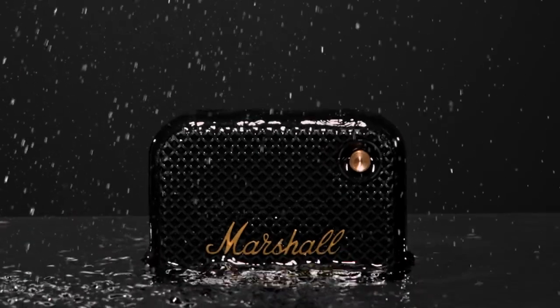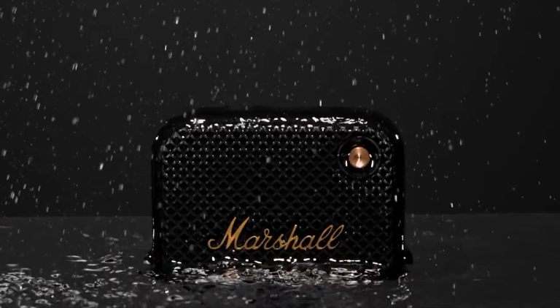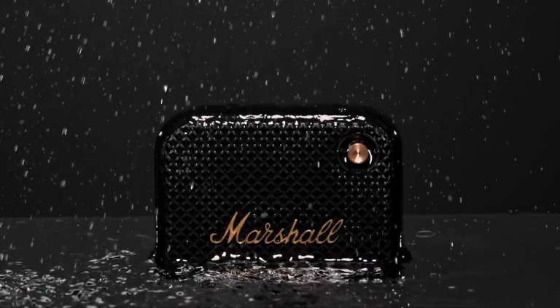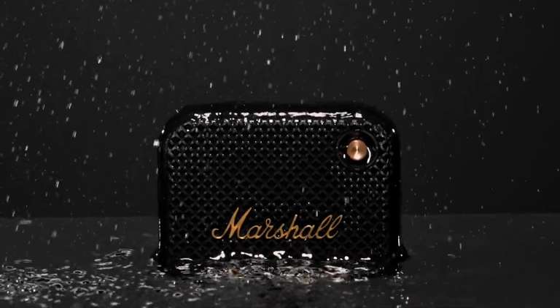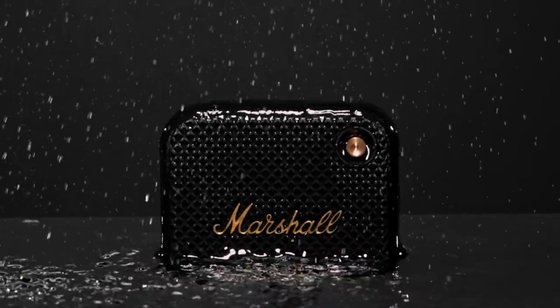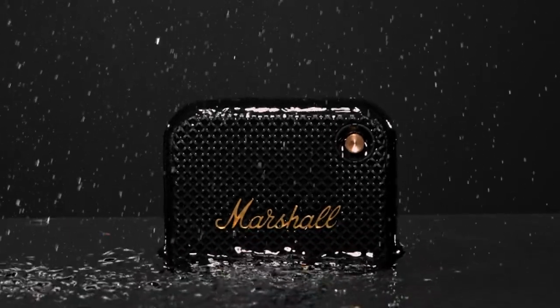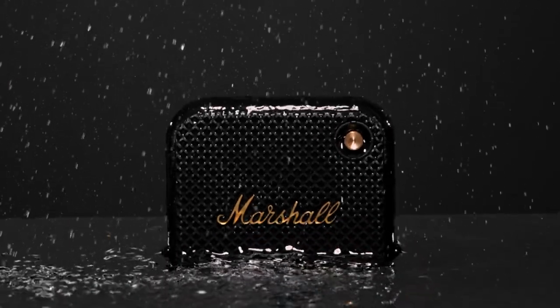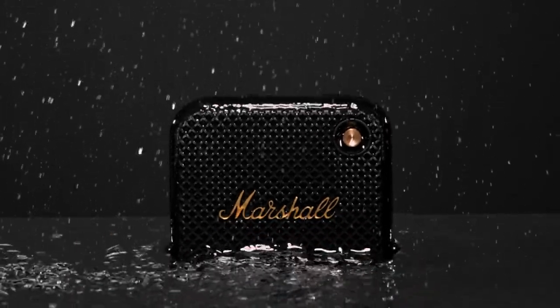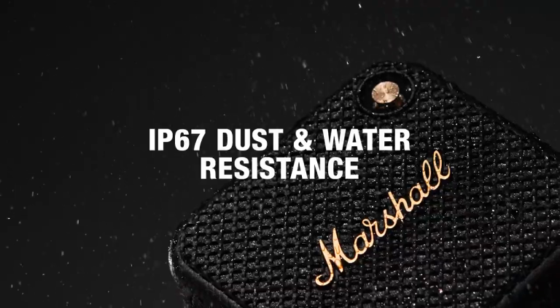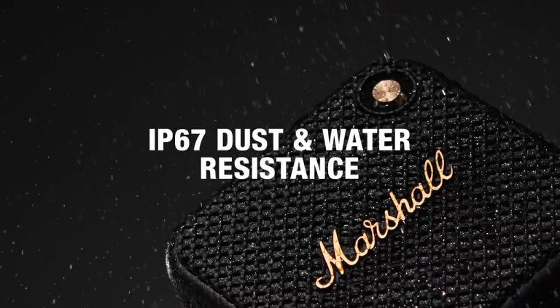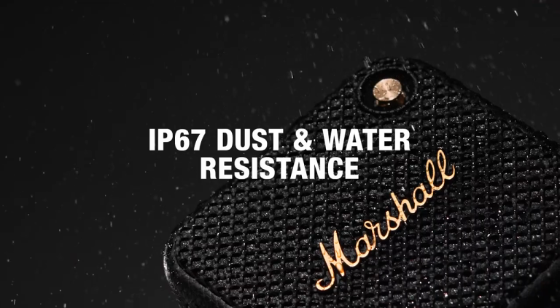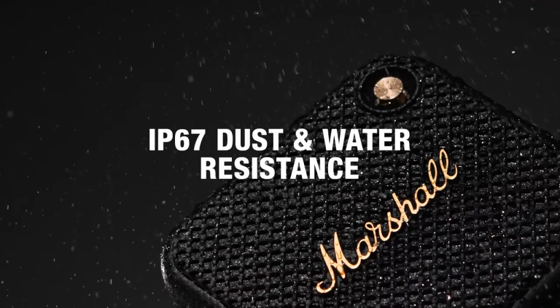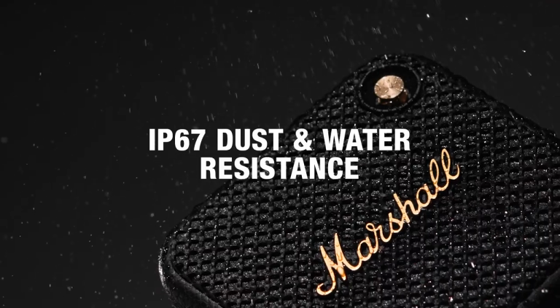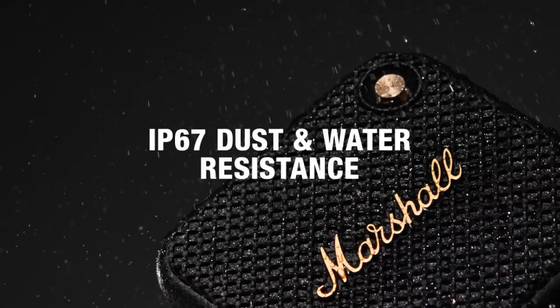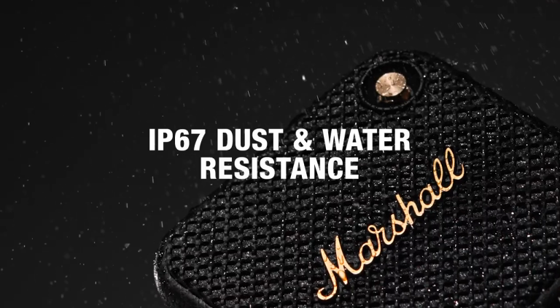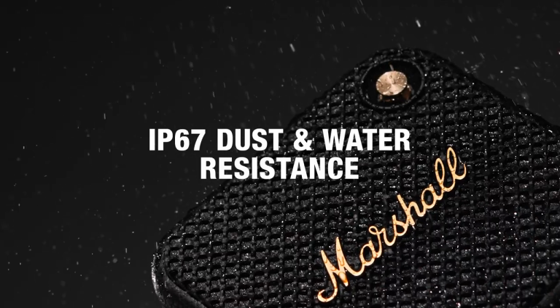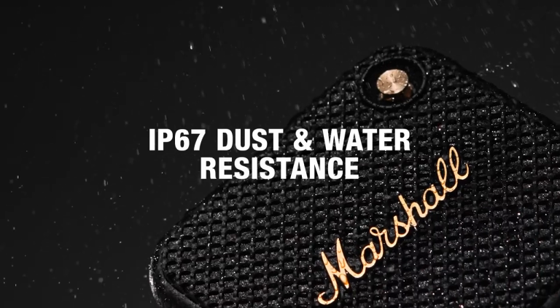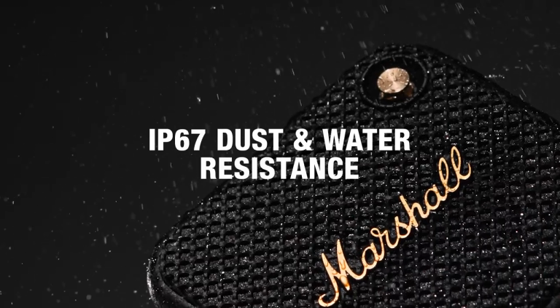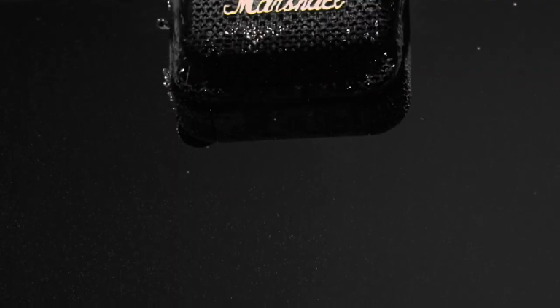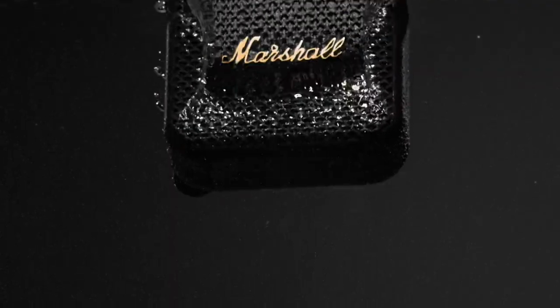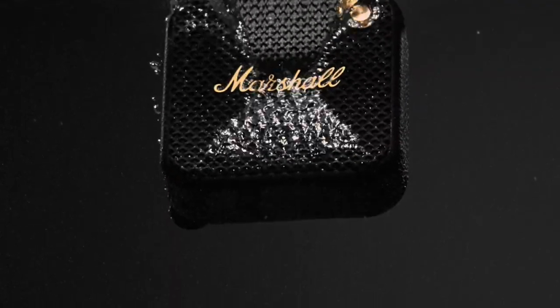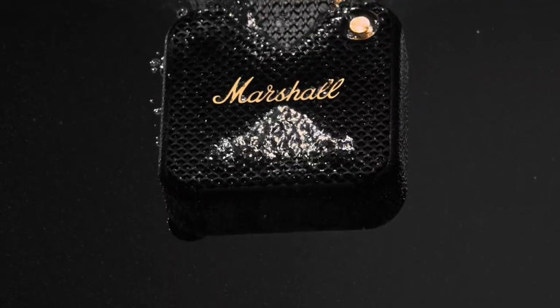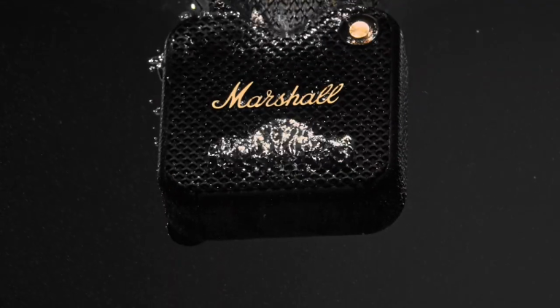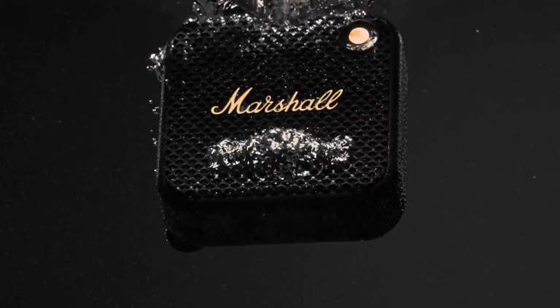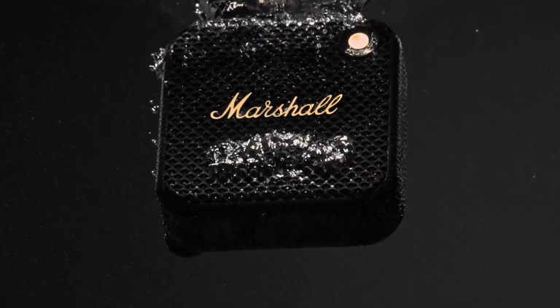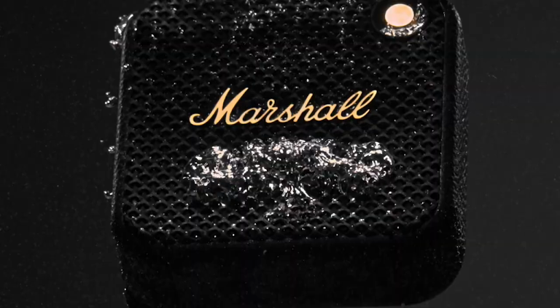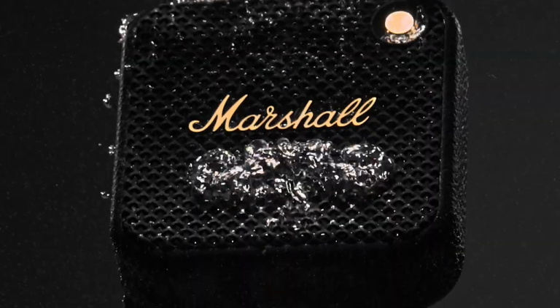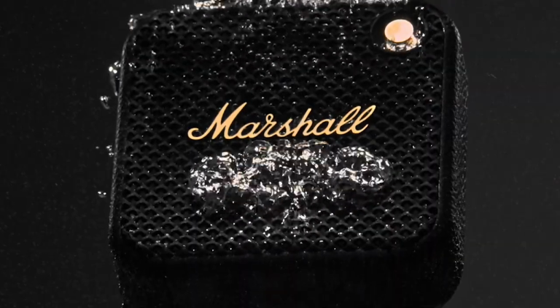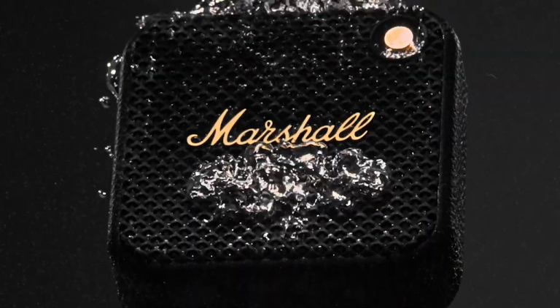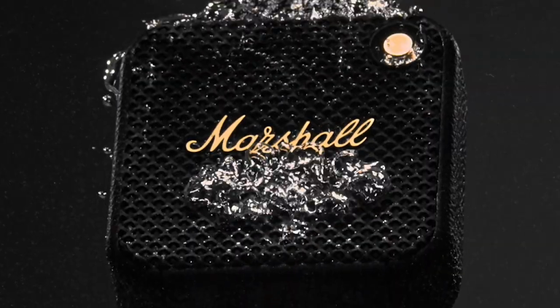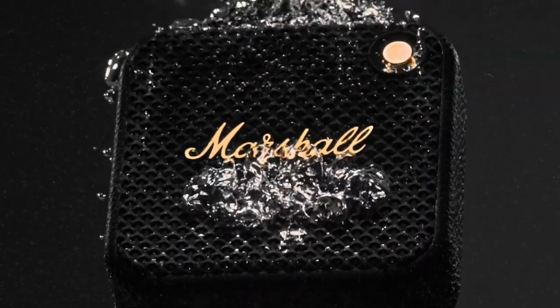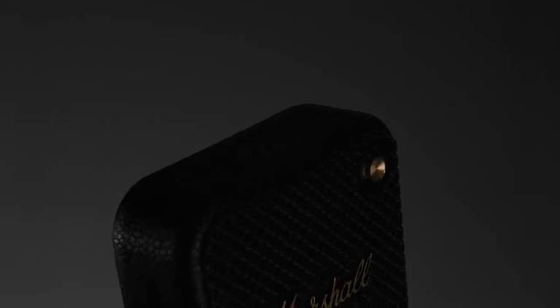Willen comes with a top-of-class IP67 dust and water resistance rating, and rain or dirt won't stop the session.